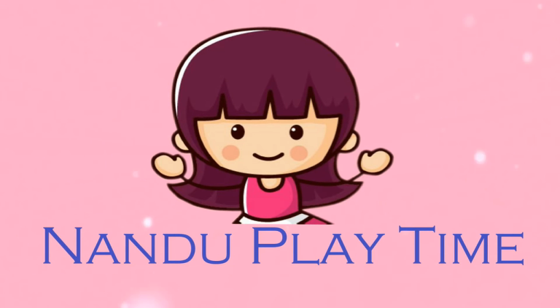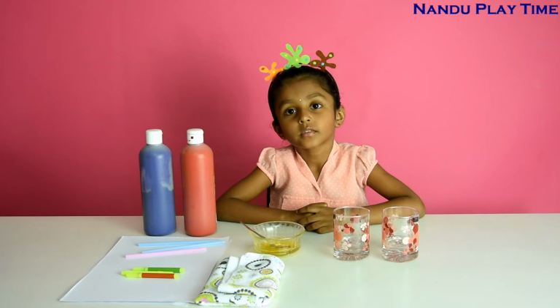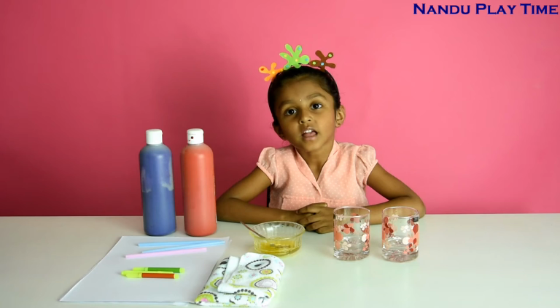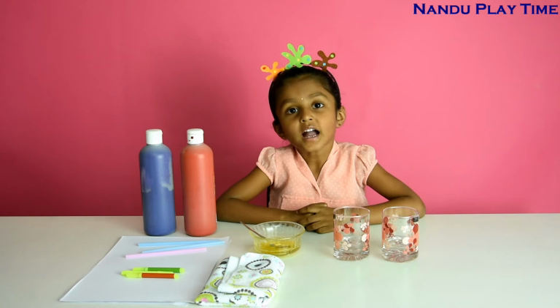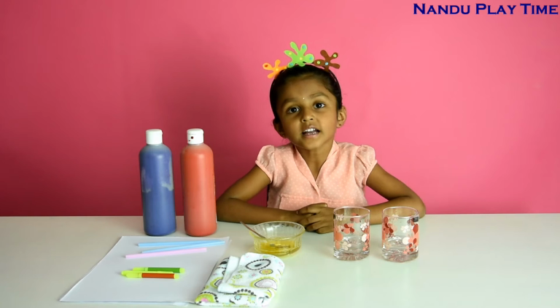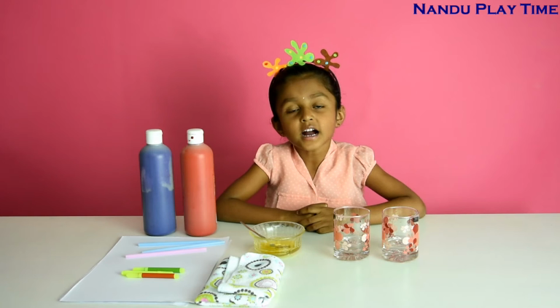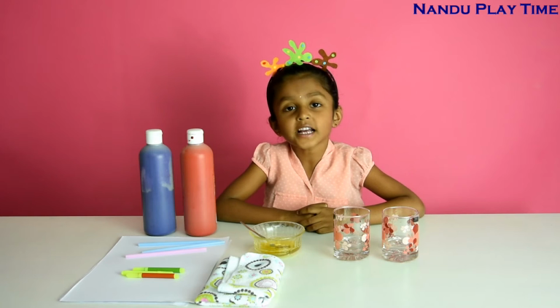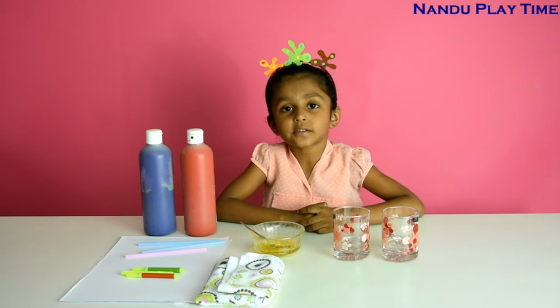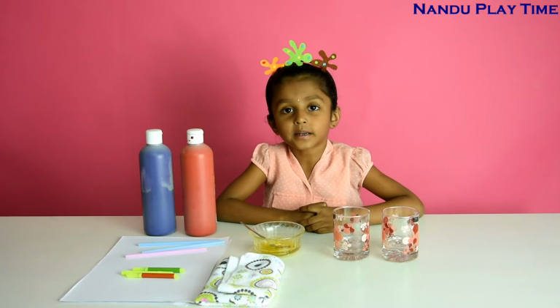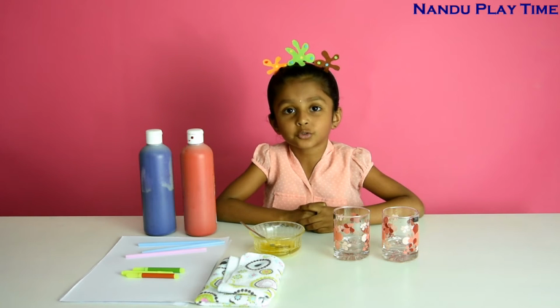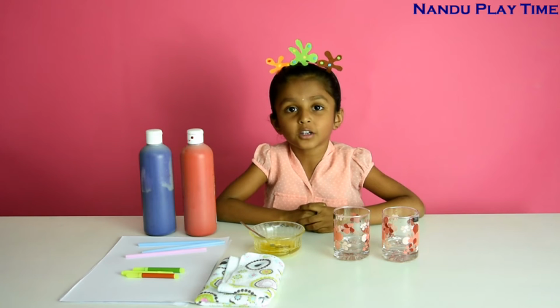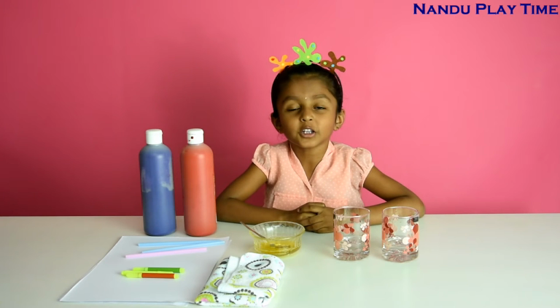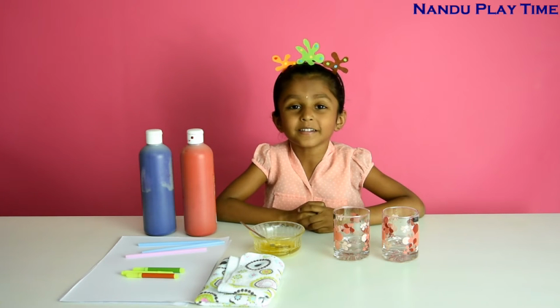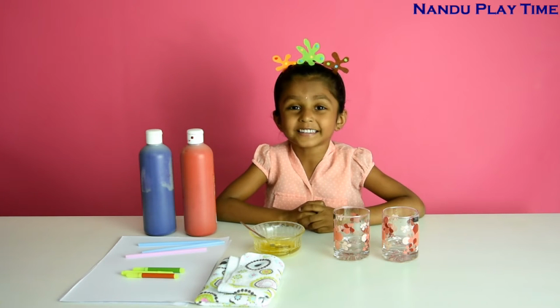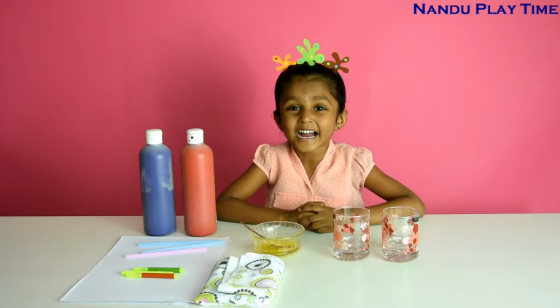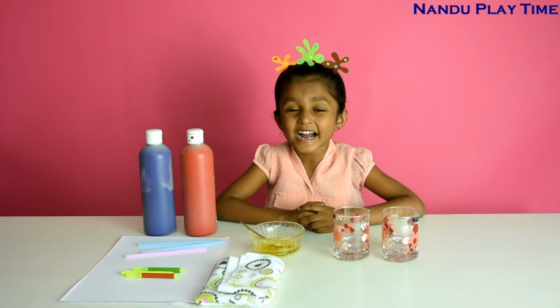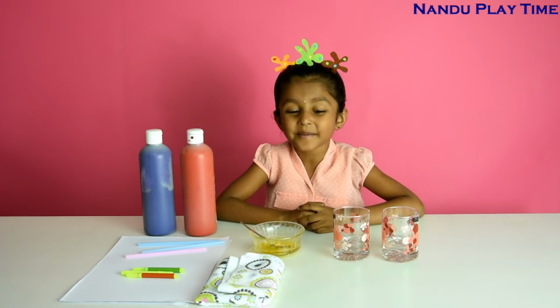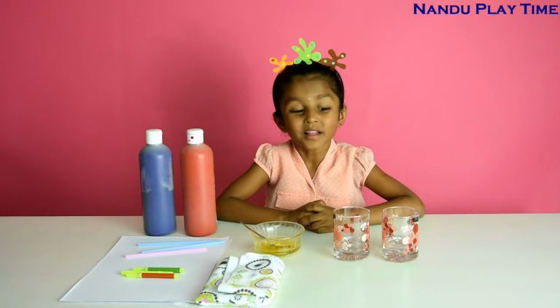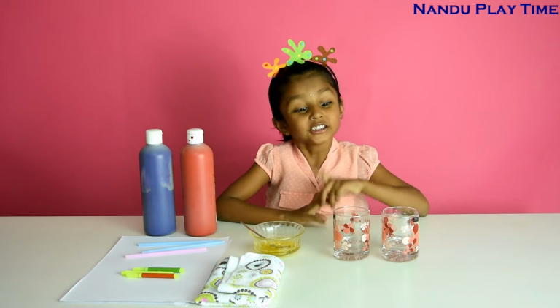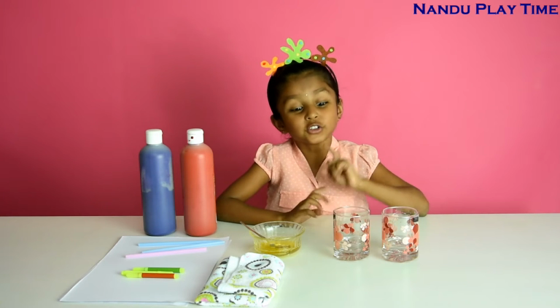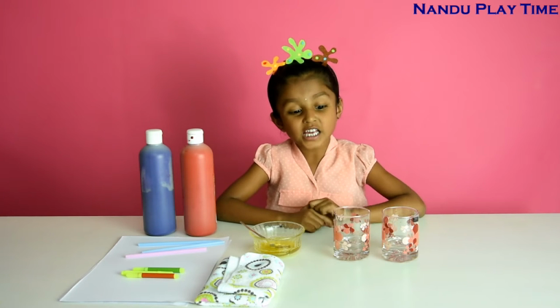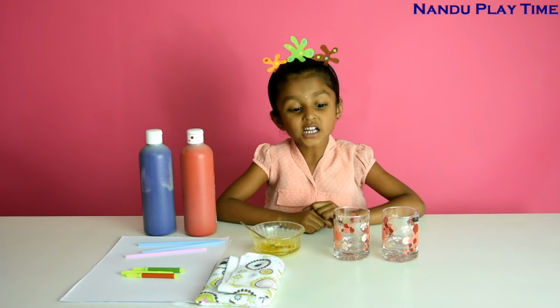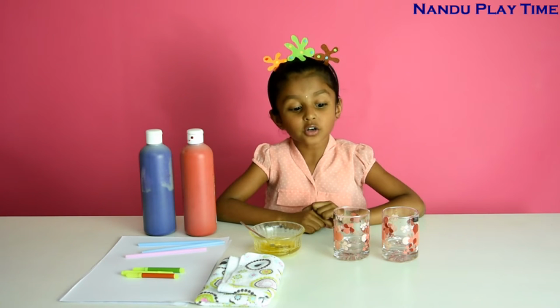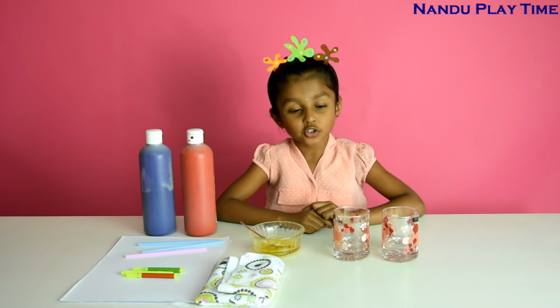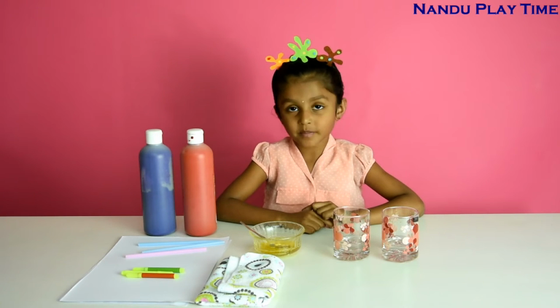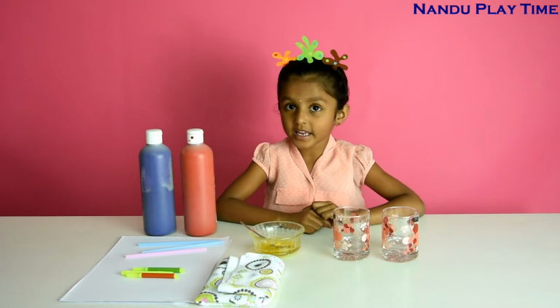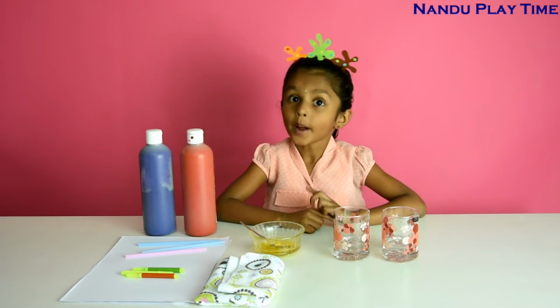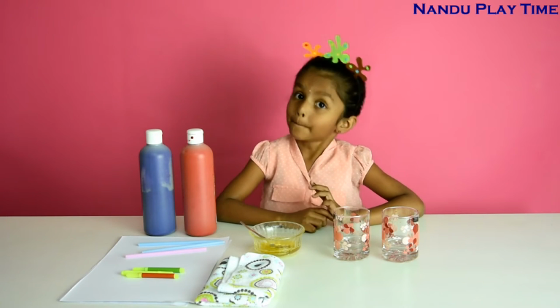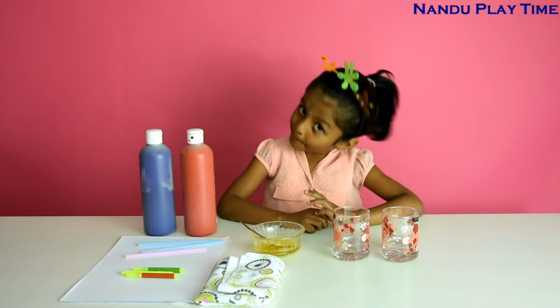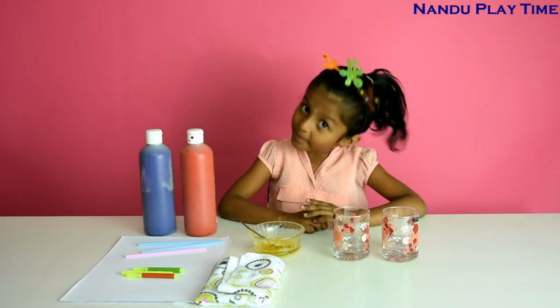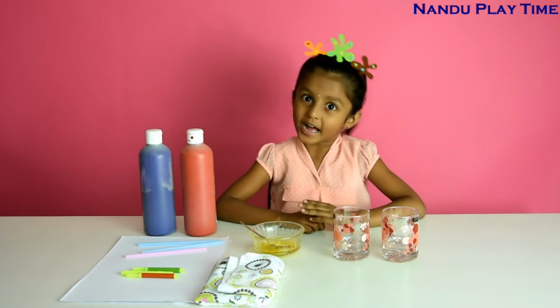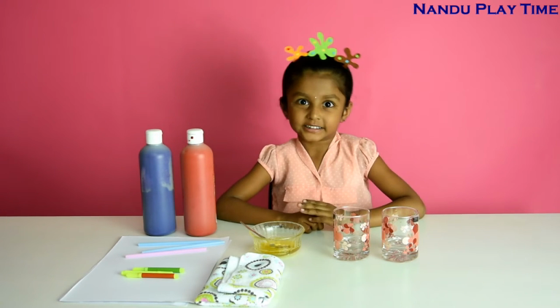Hi guys, welcome to another video. Today I am going to make bubble art.